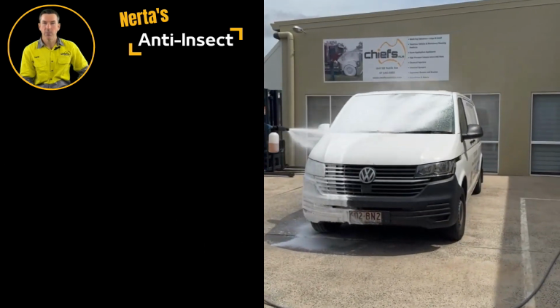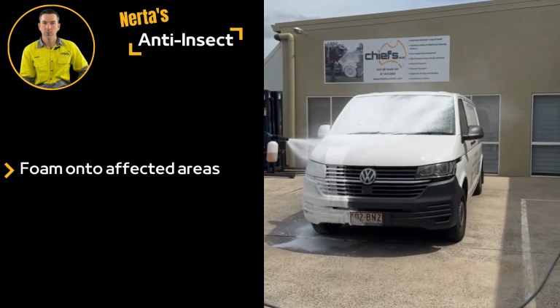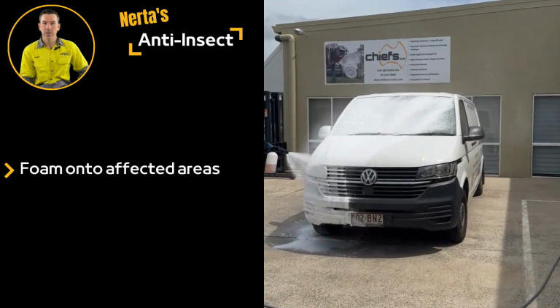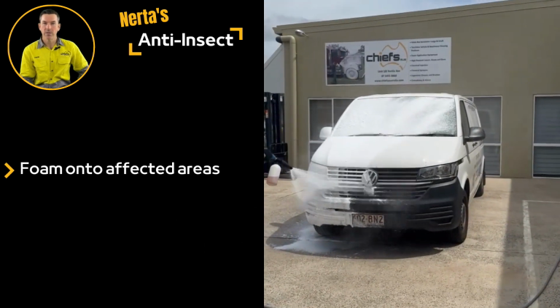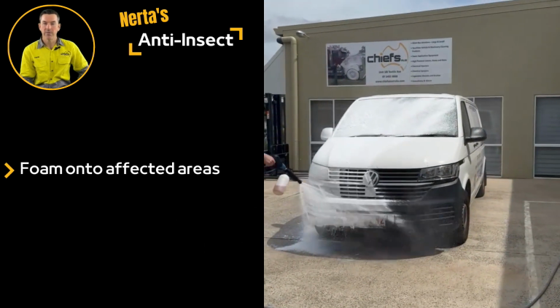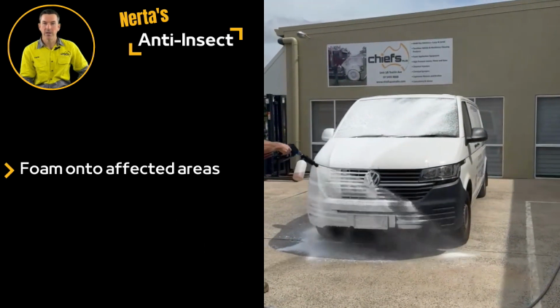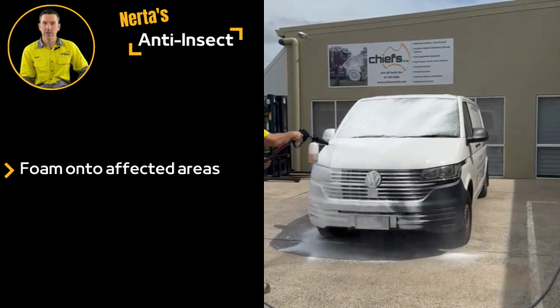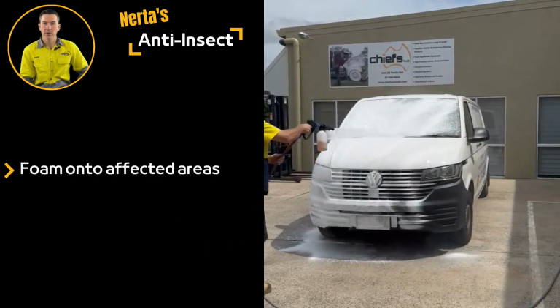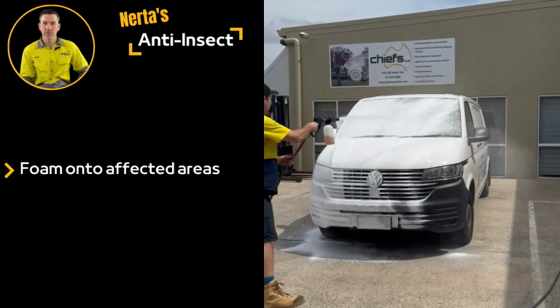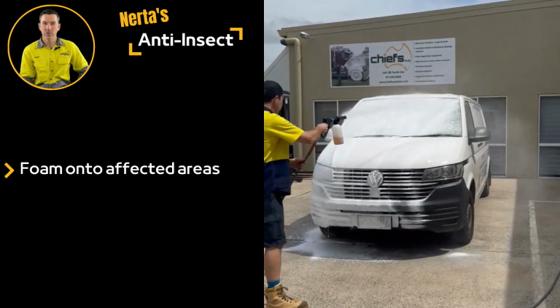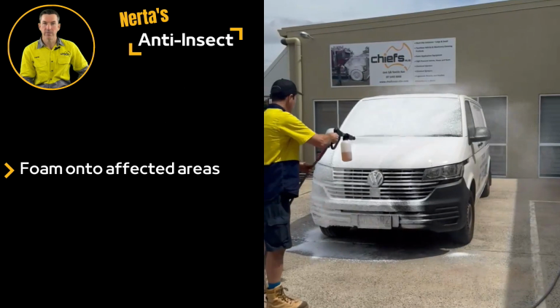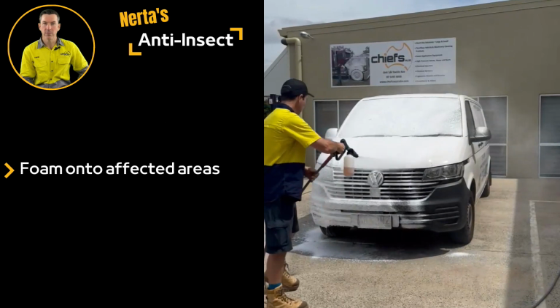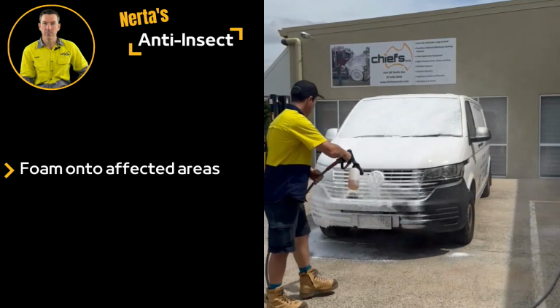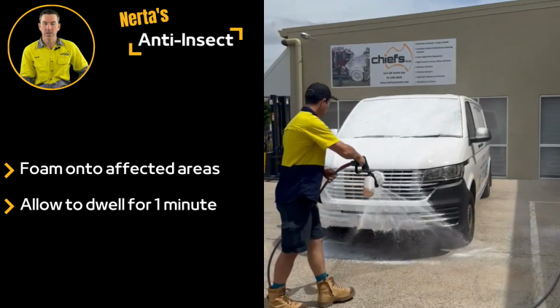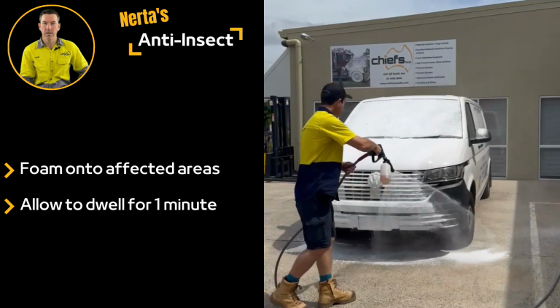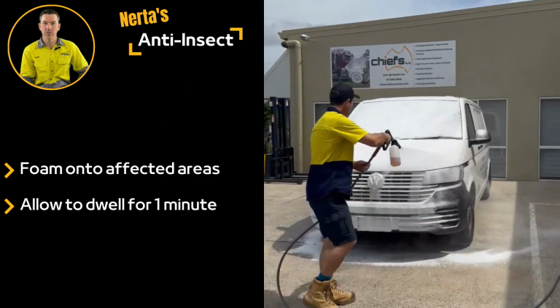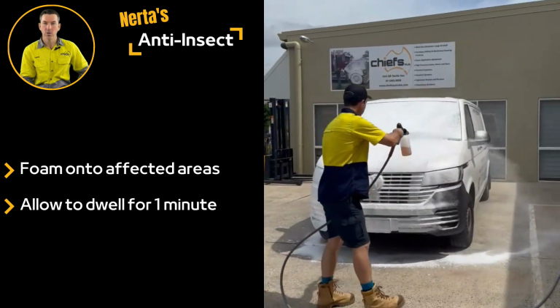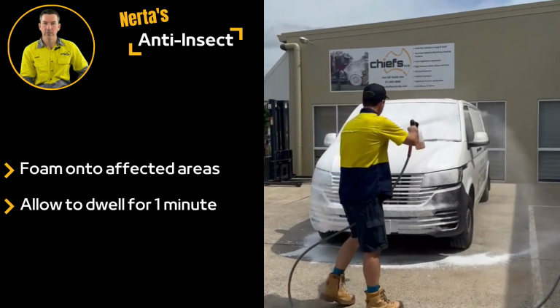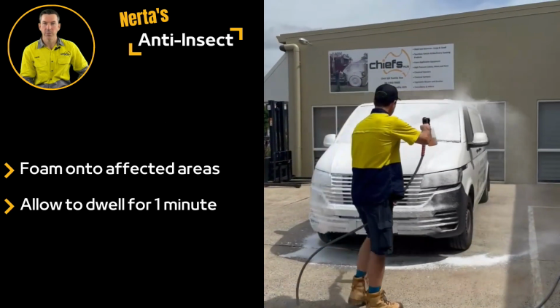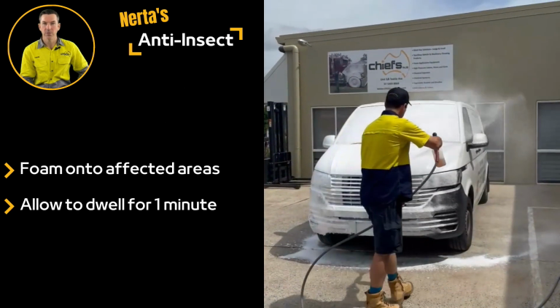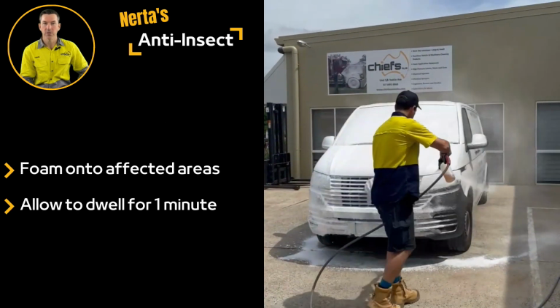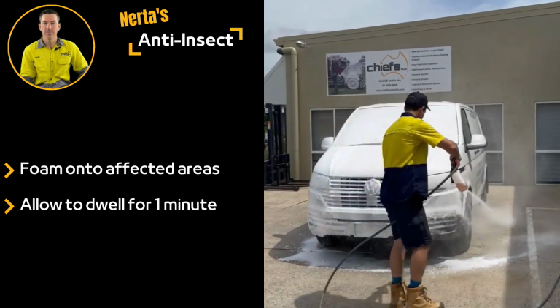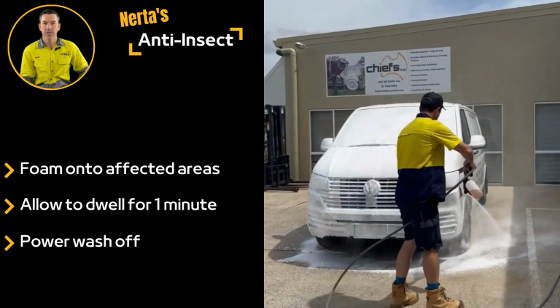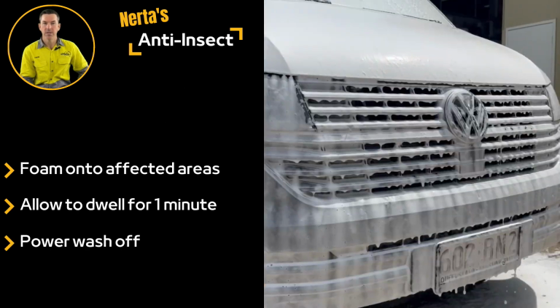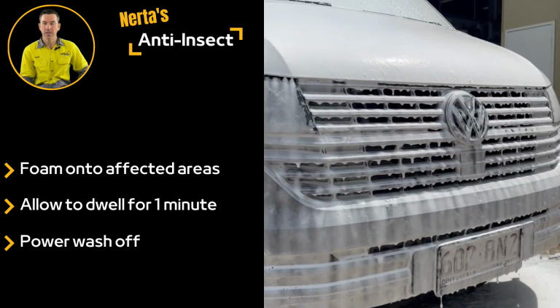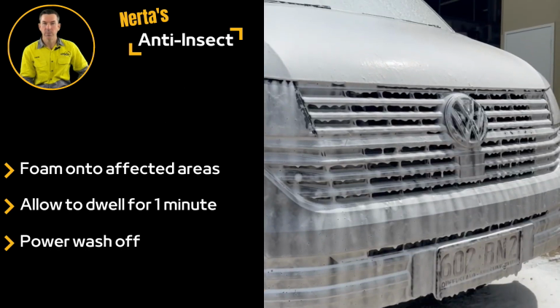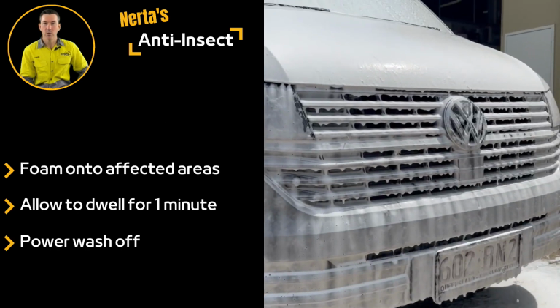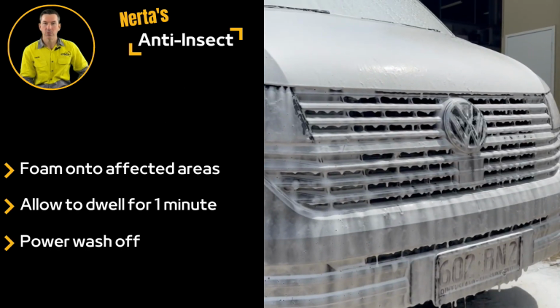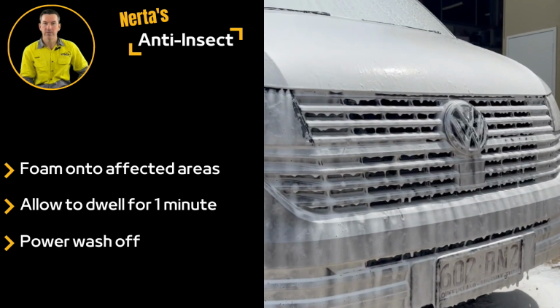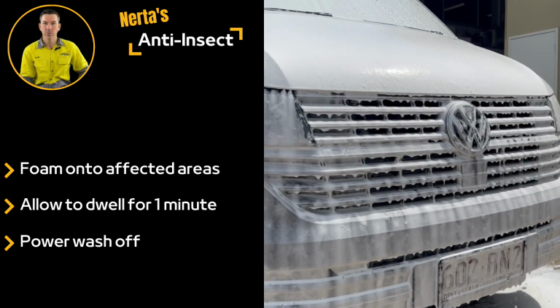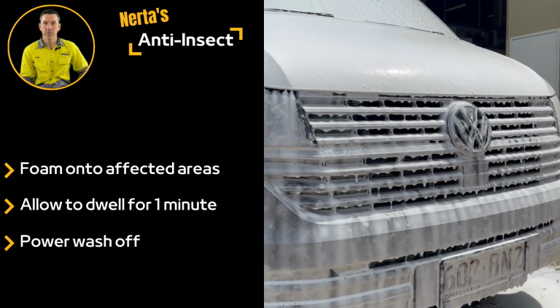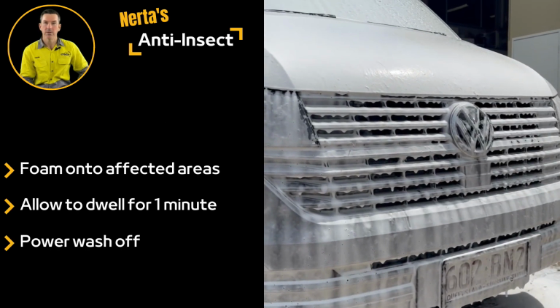Apply the product to the affected areas of a dry vehicle and allow it to dwell for around a minute or so. It can then be power washed off to remove bugs.